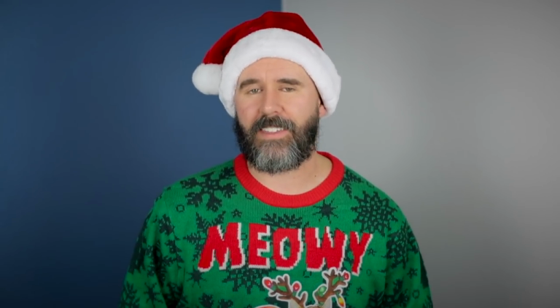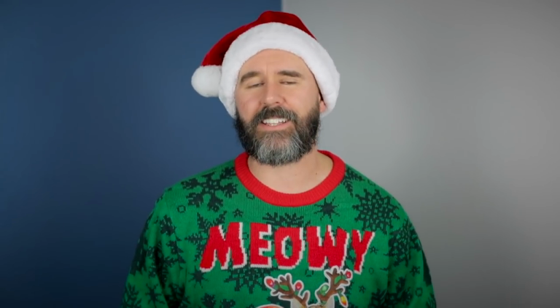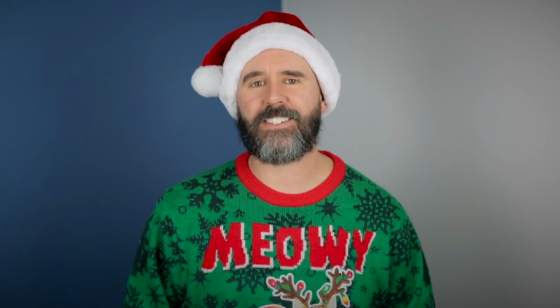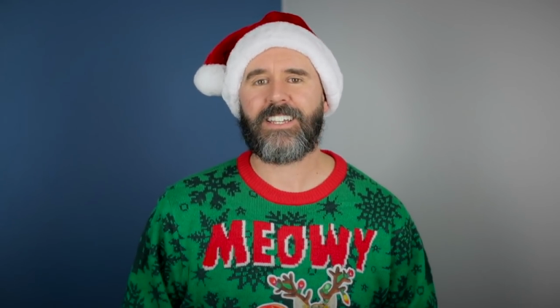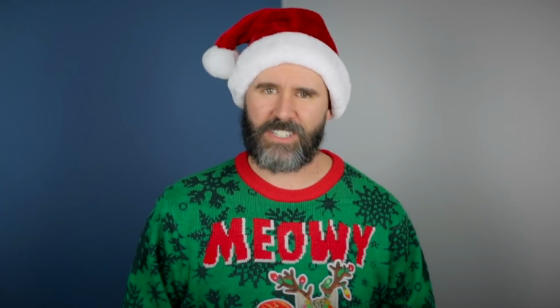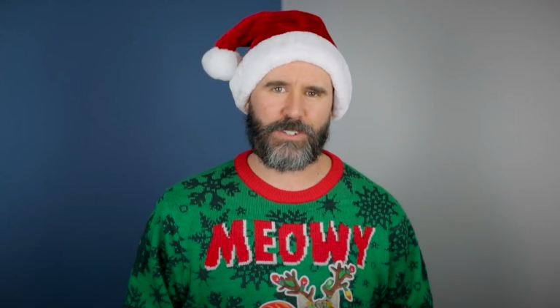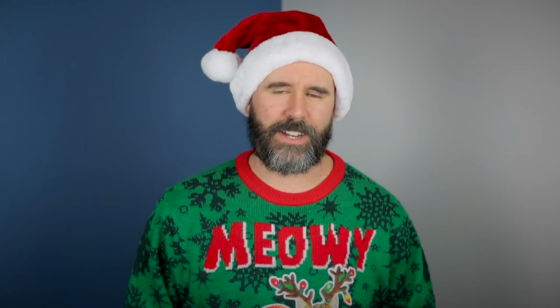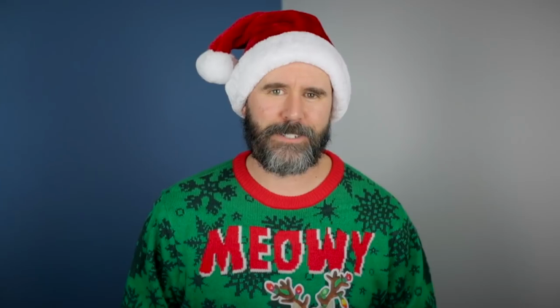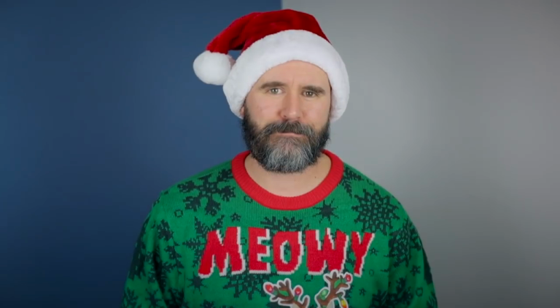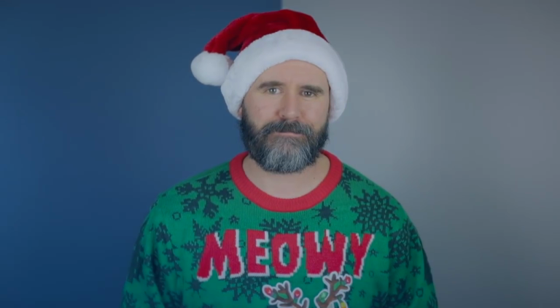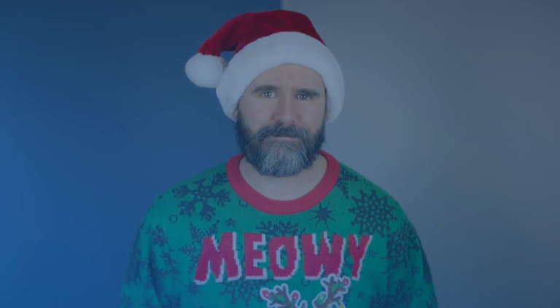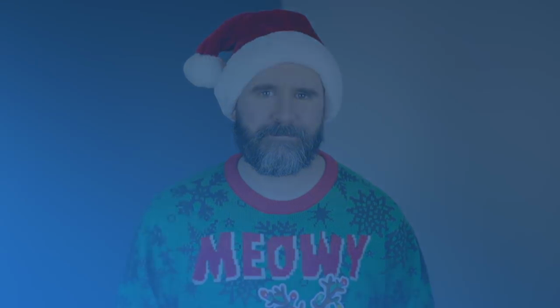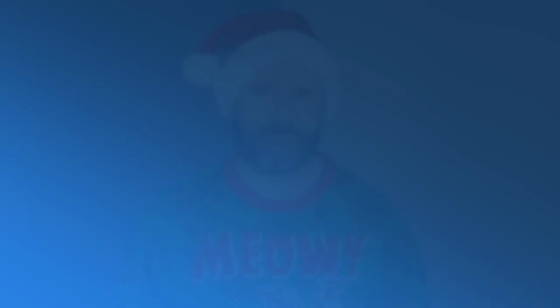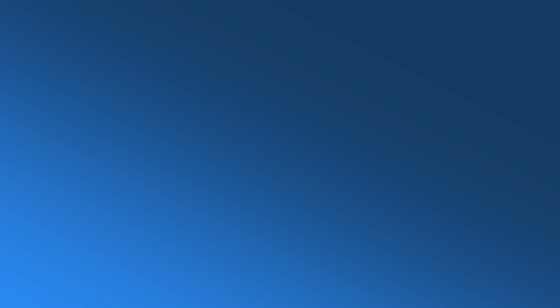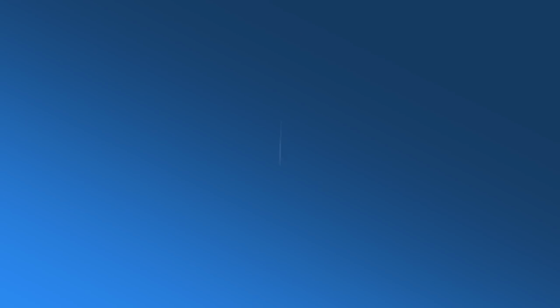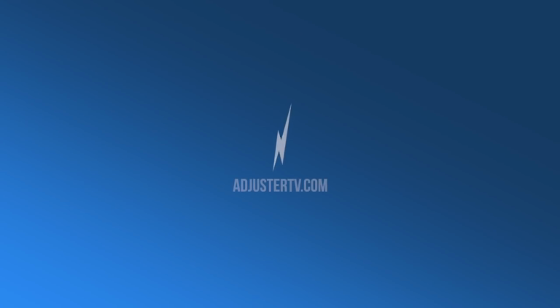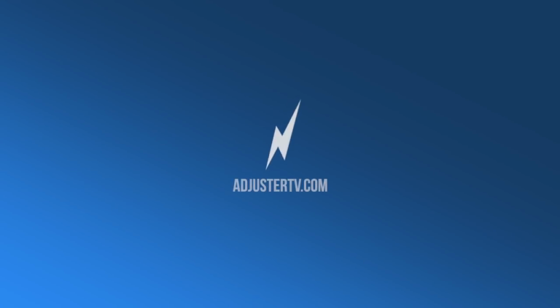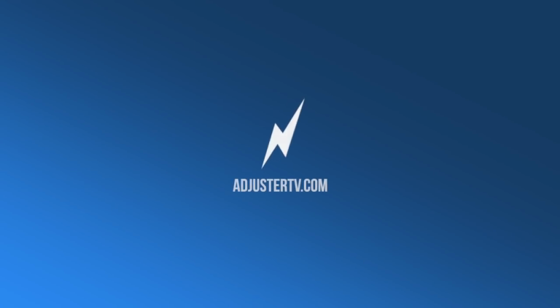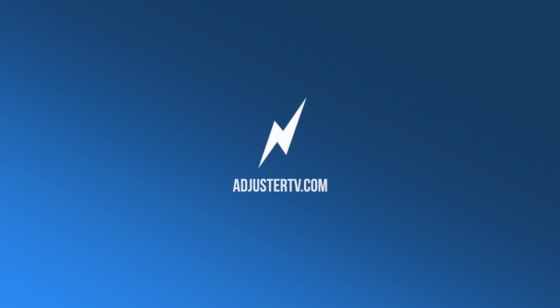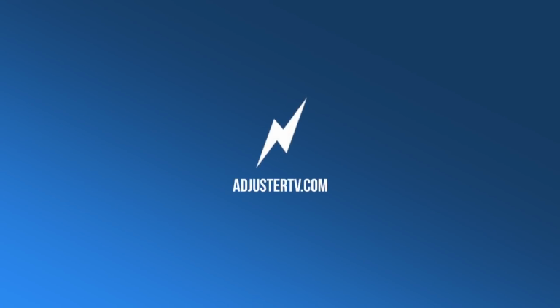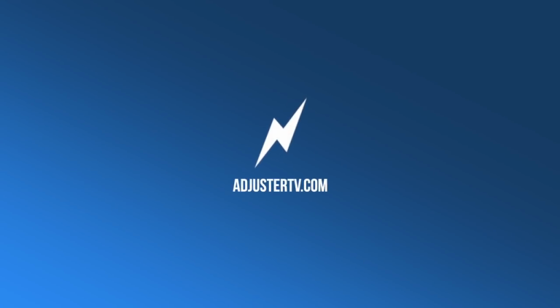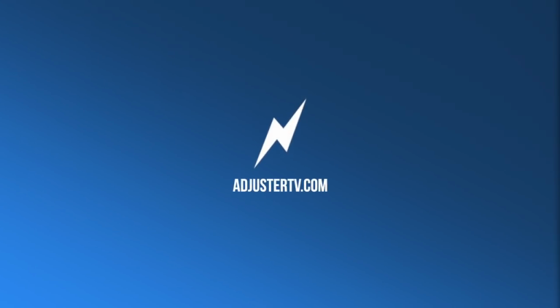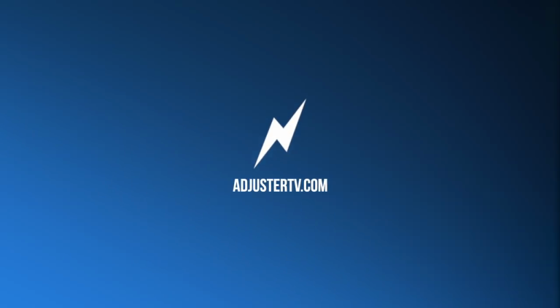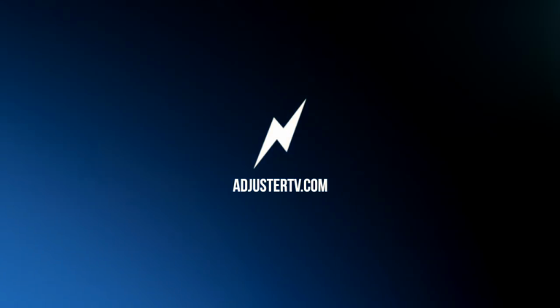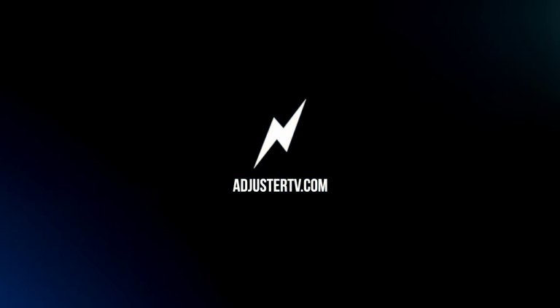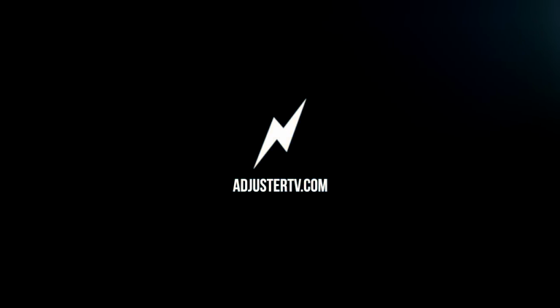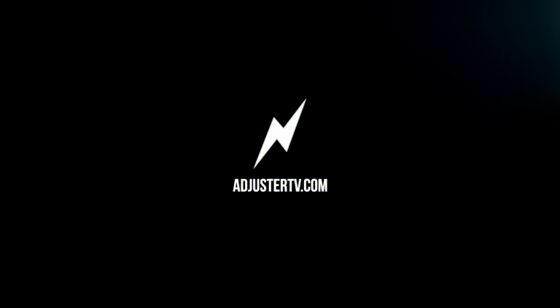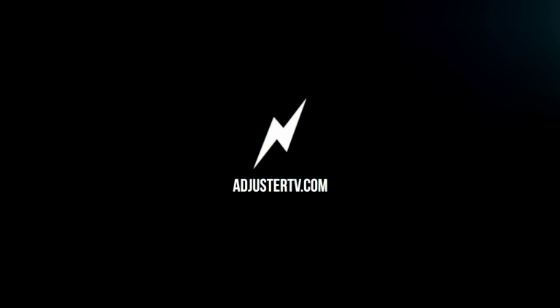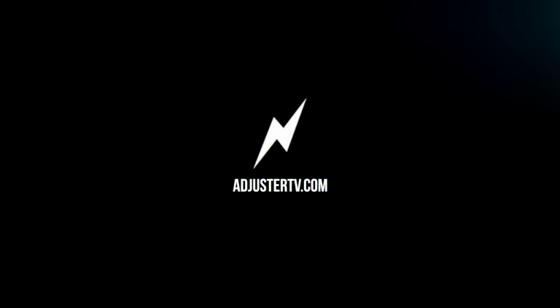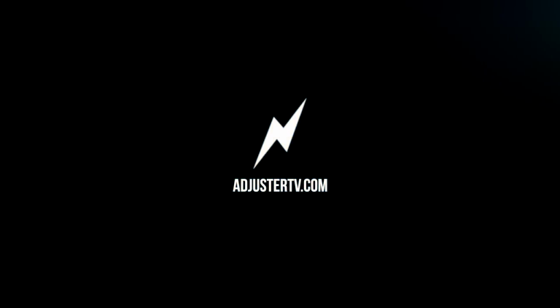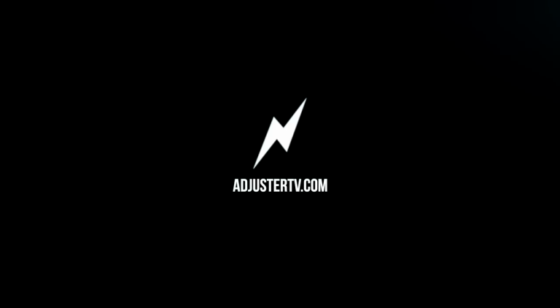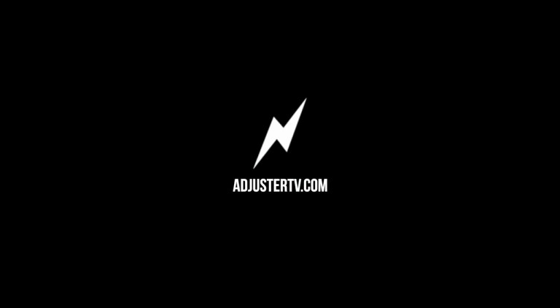As always, thank you so much for watching. Have a great storm and have a very Merry Christmas. Don't forget the reason for the season — Jesus Christ. This is Adjuster TV.